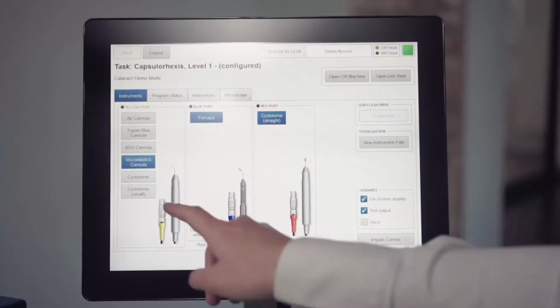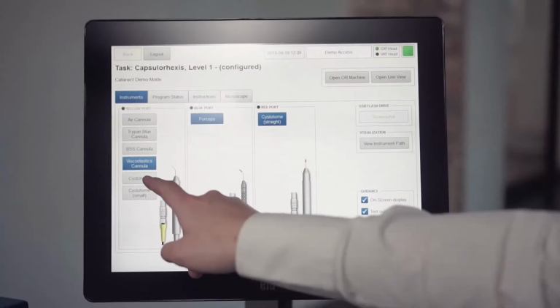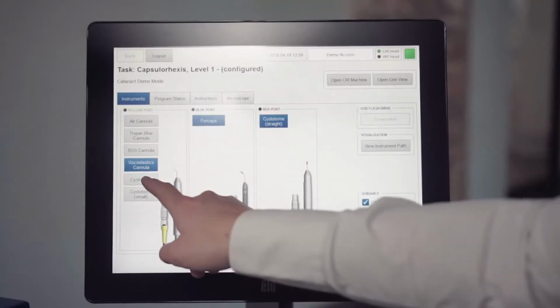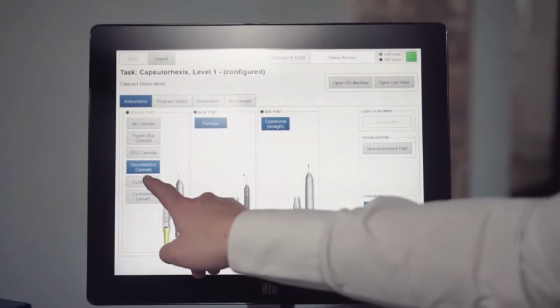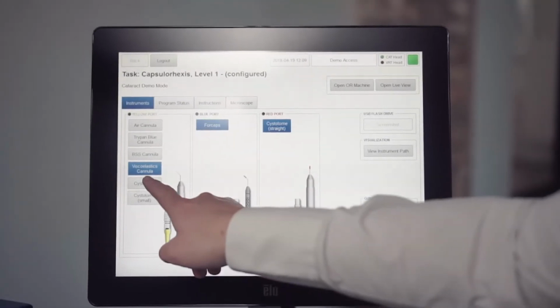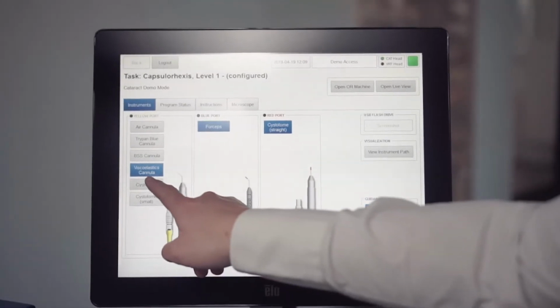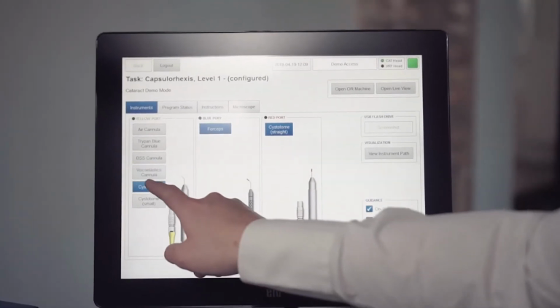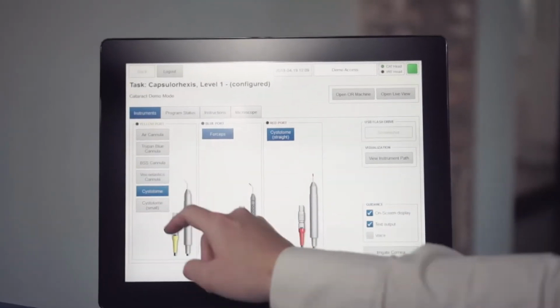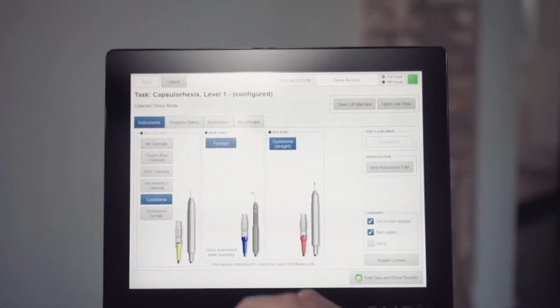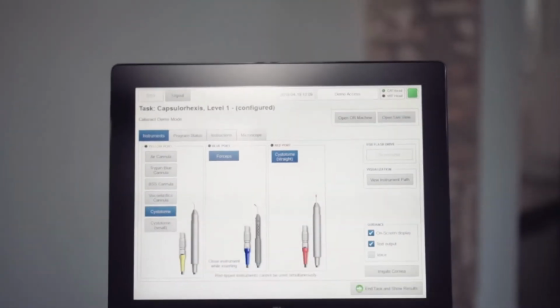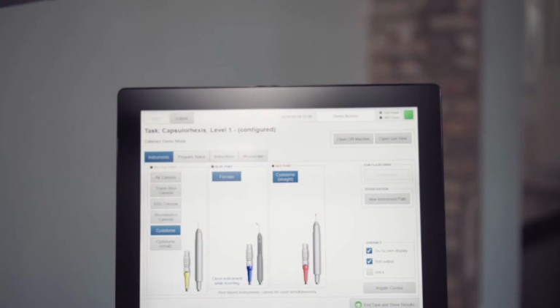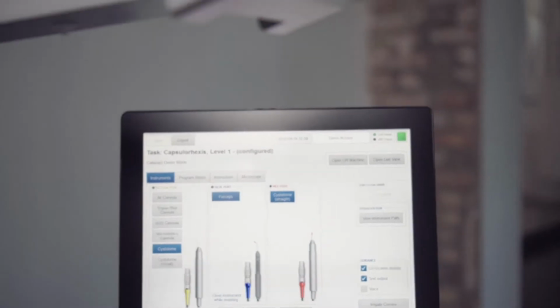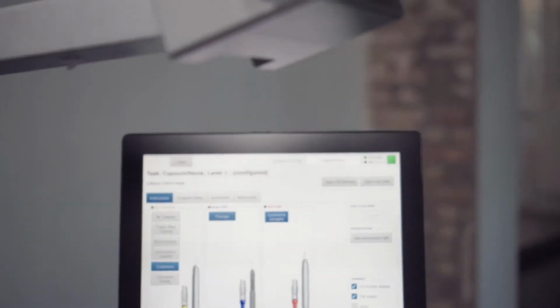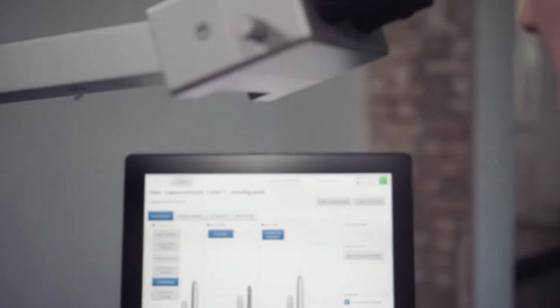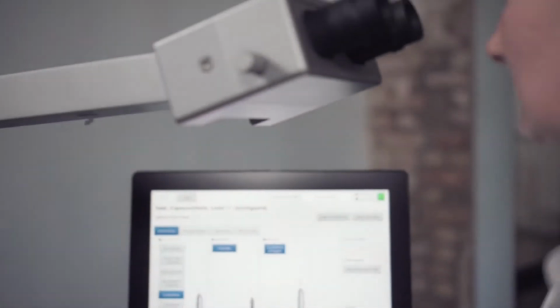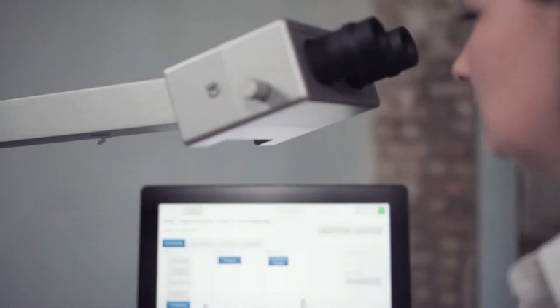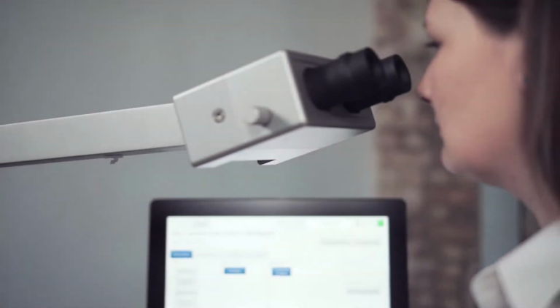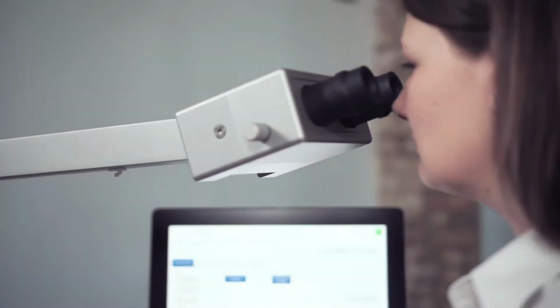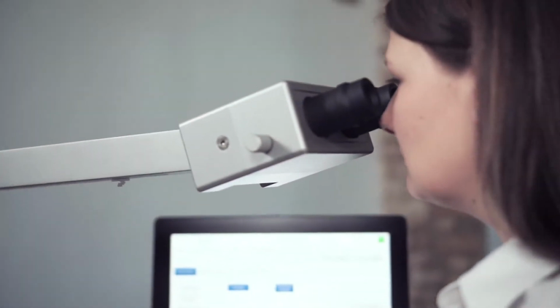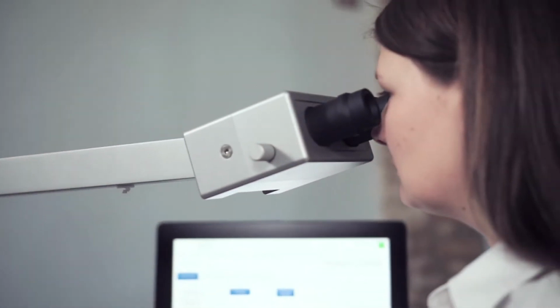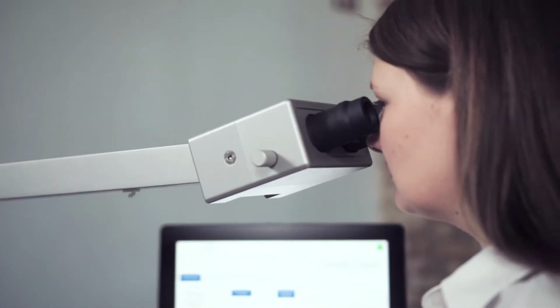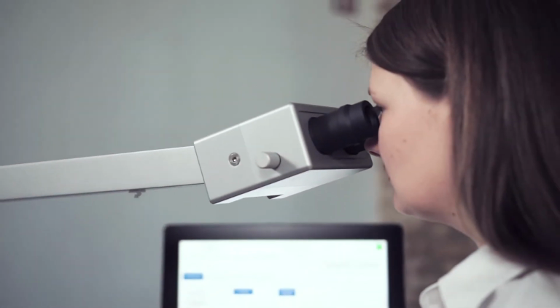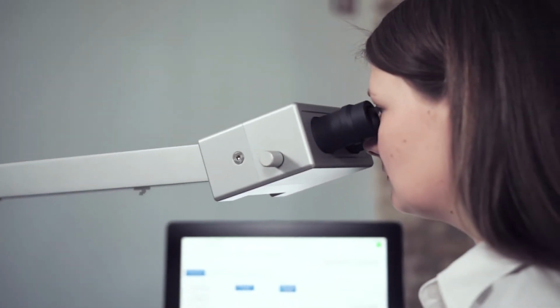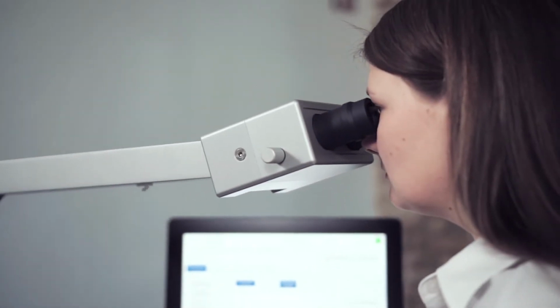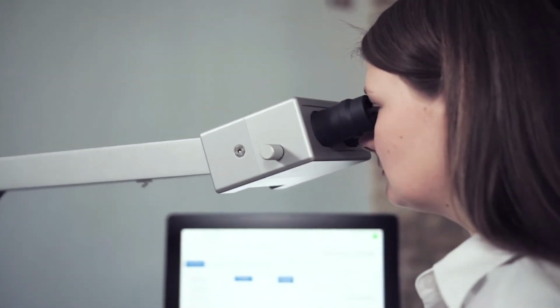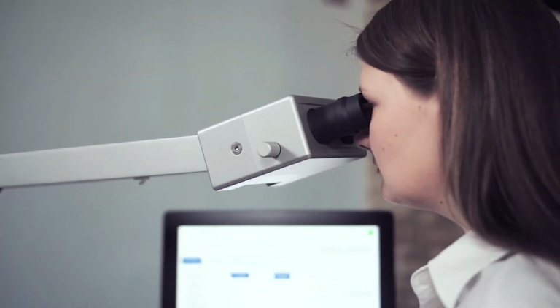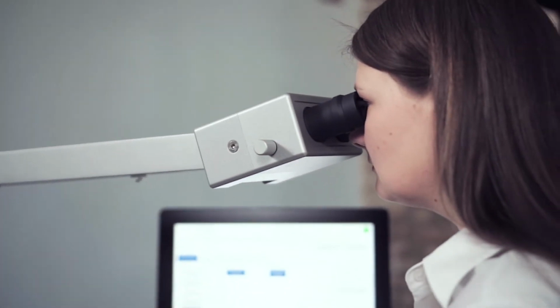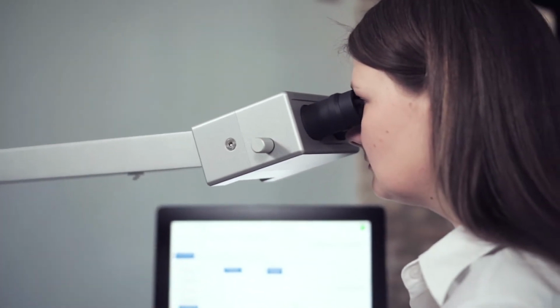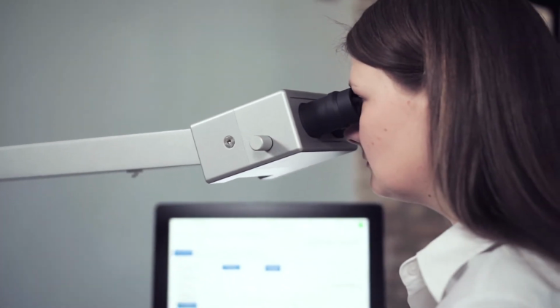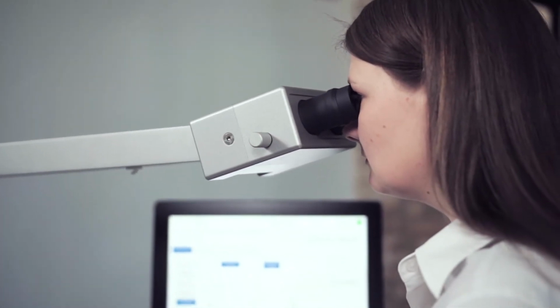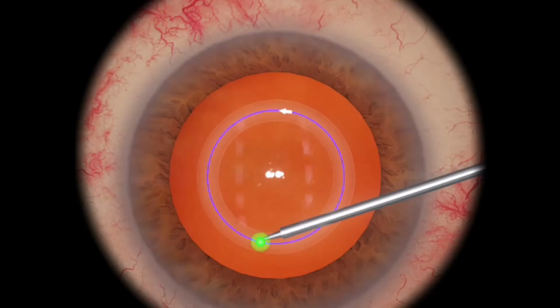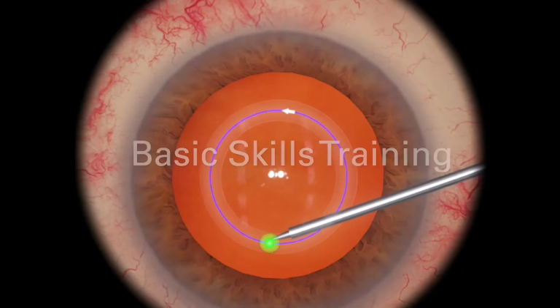For cataract surgery training, instruments such as forceps, viscocannula, systatome, and phaco probe are available.